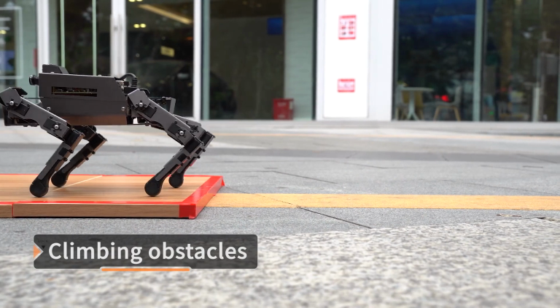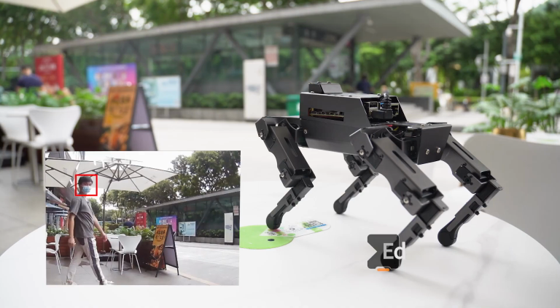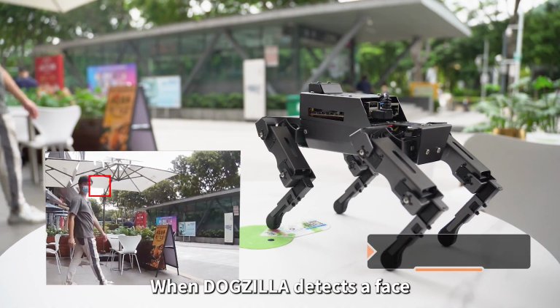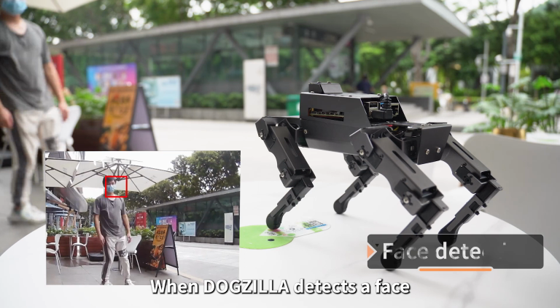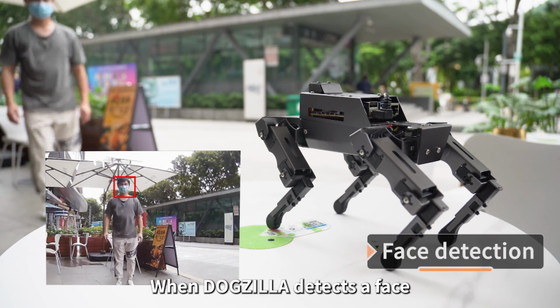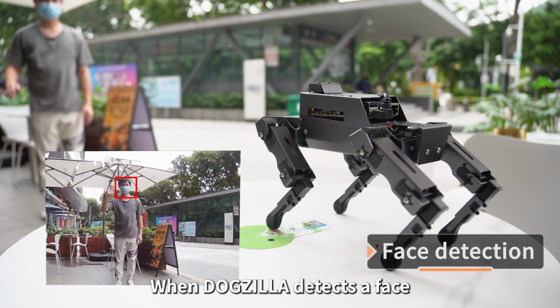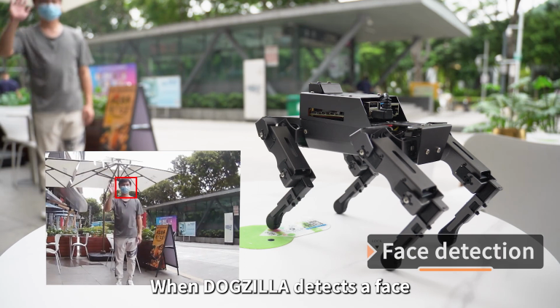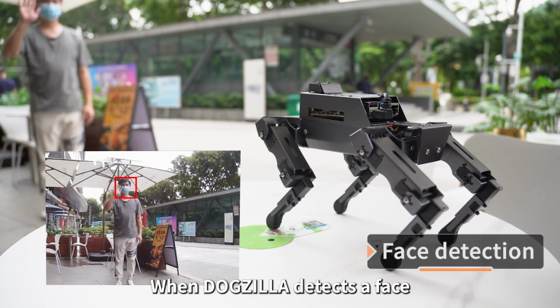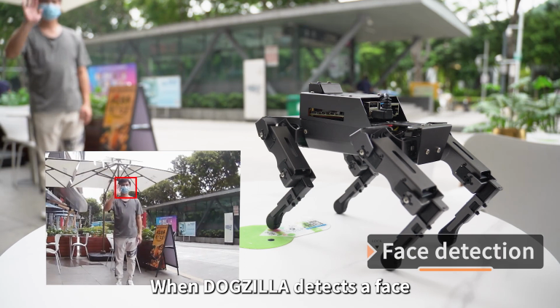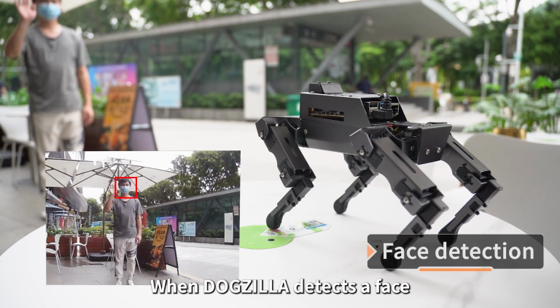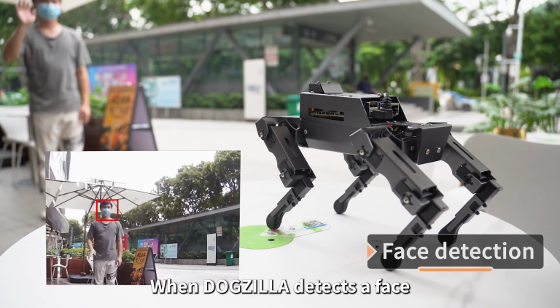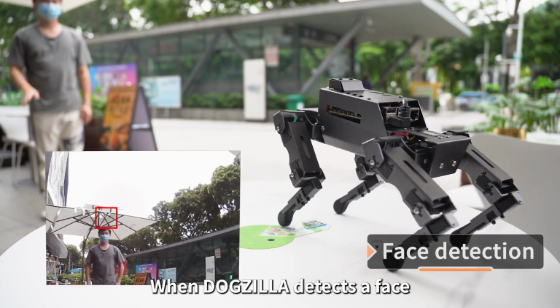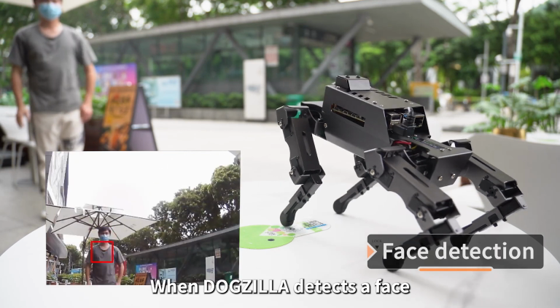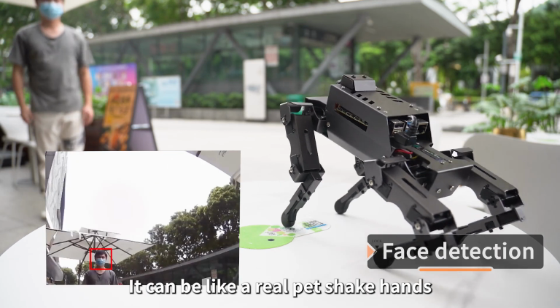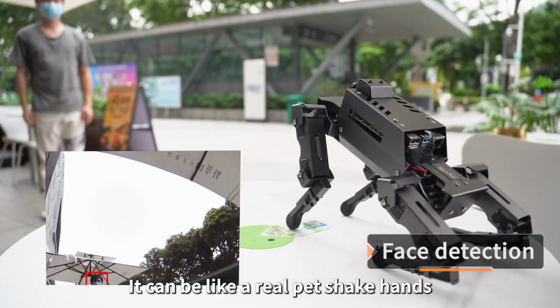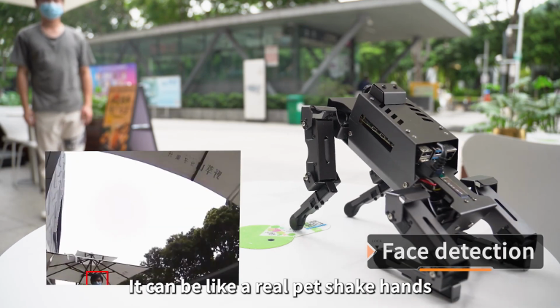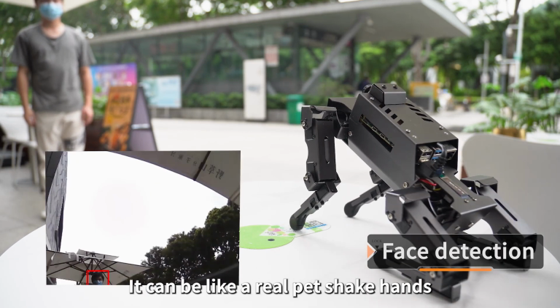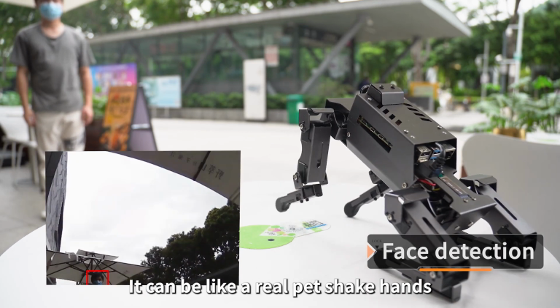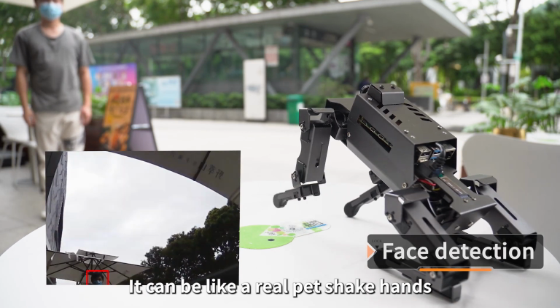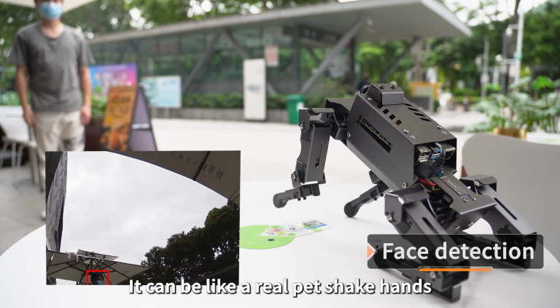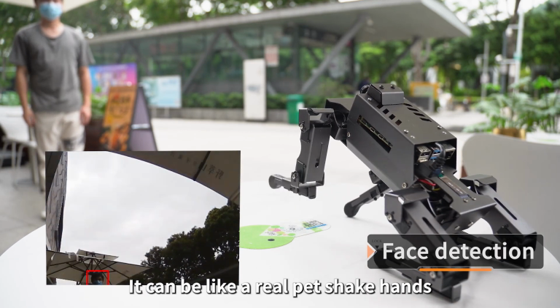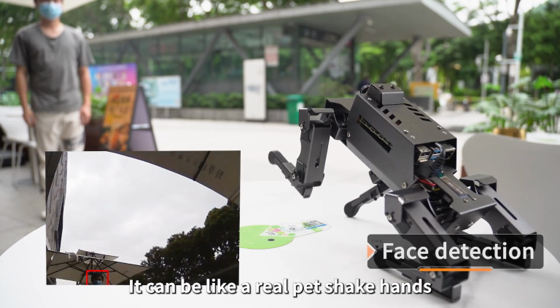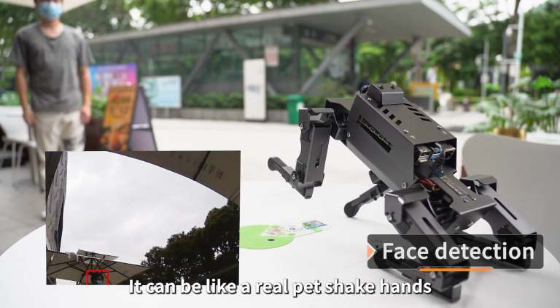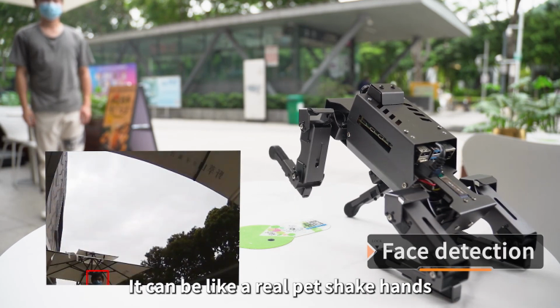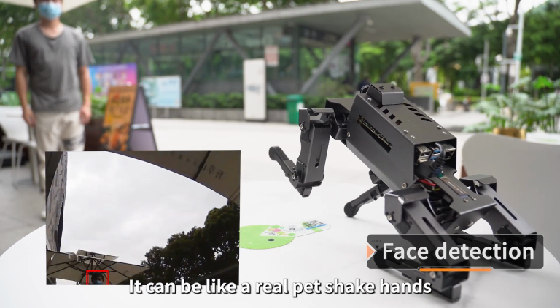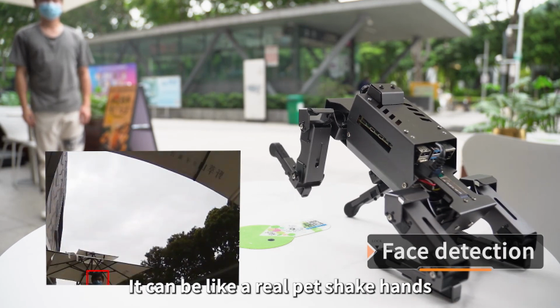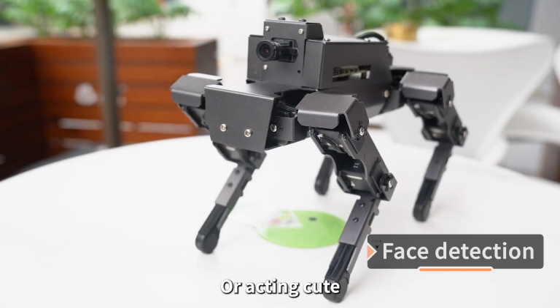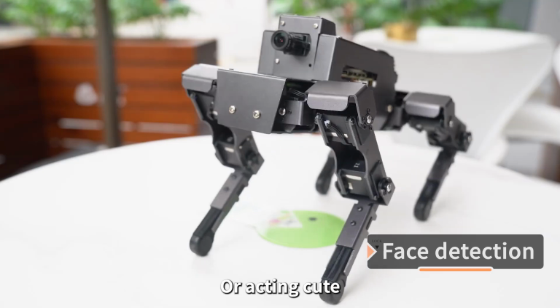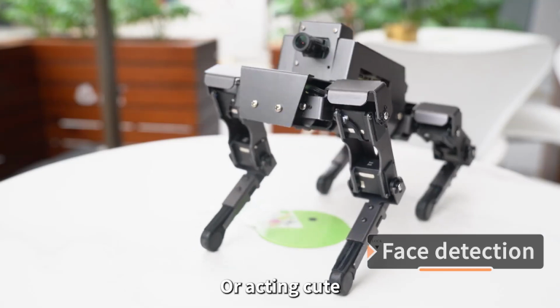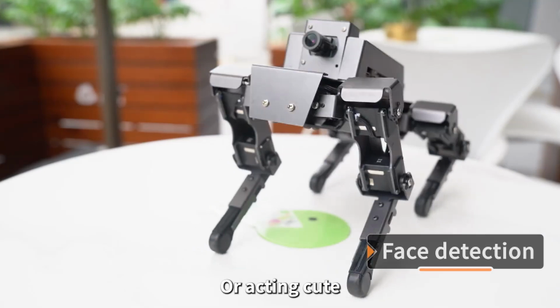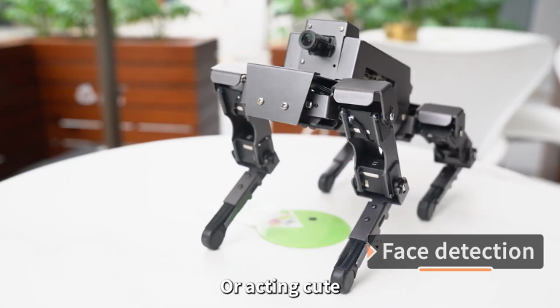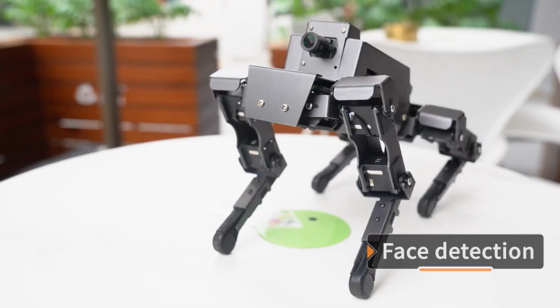When Dogzilla detects a face, it can behave like a real pet — shaking hands or acting cute.